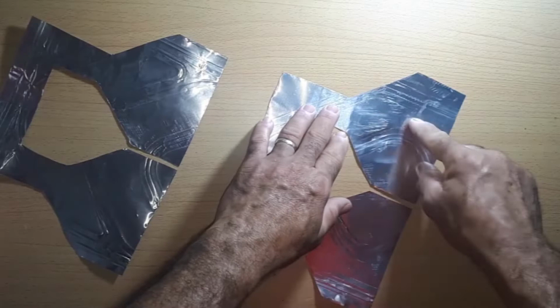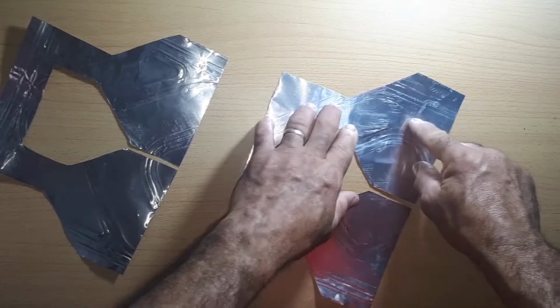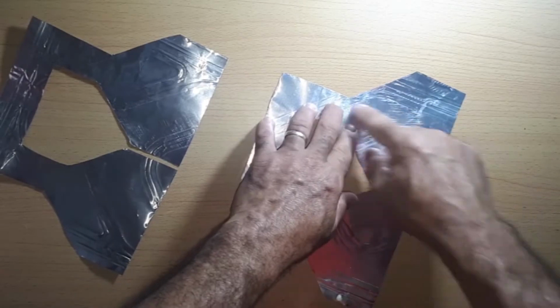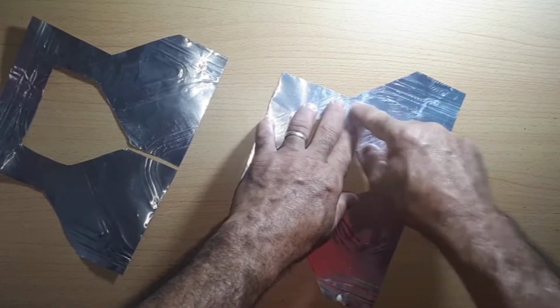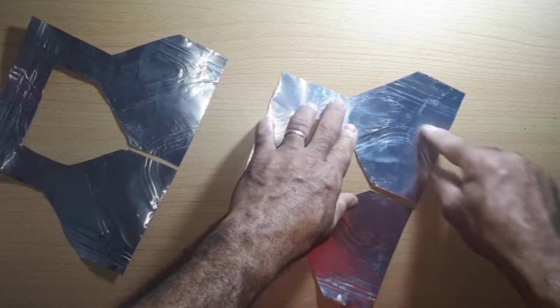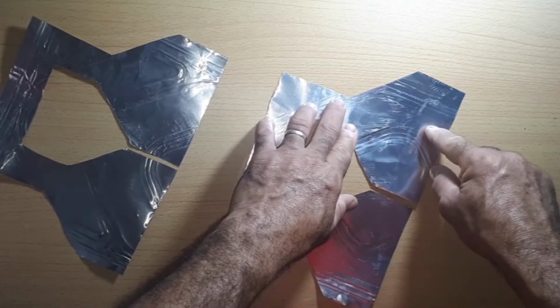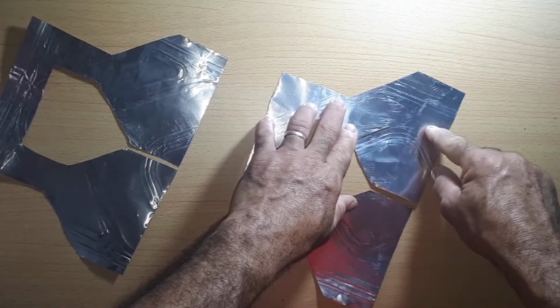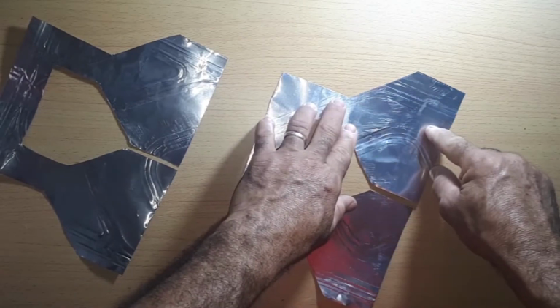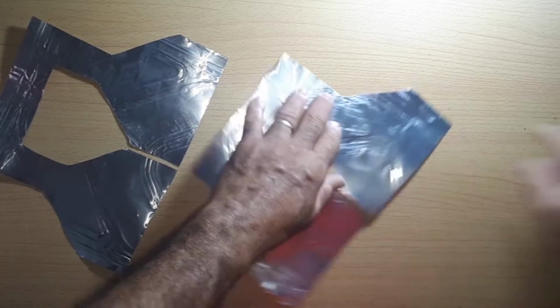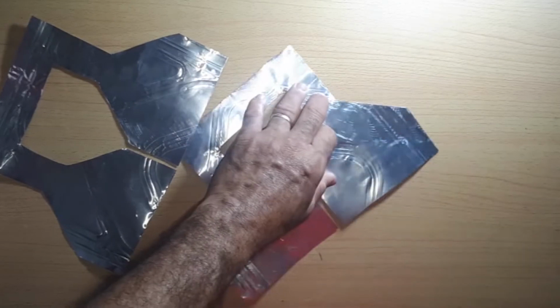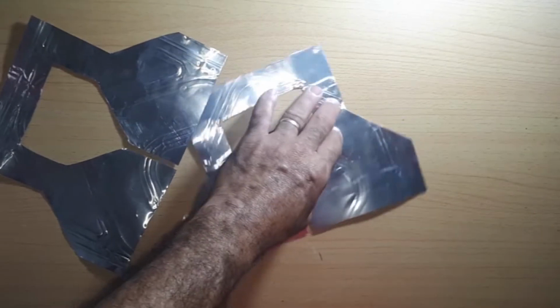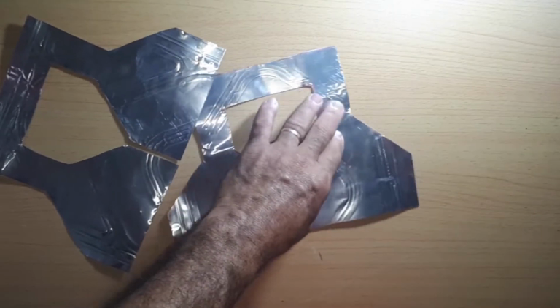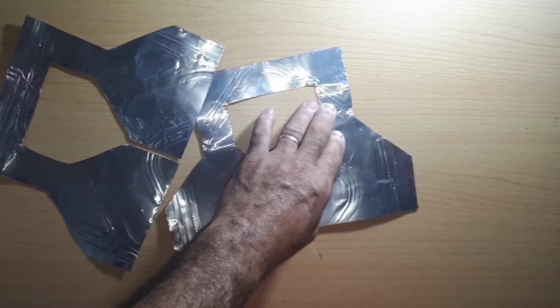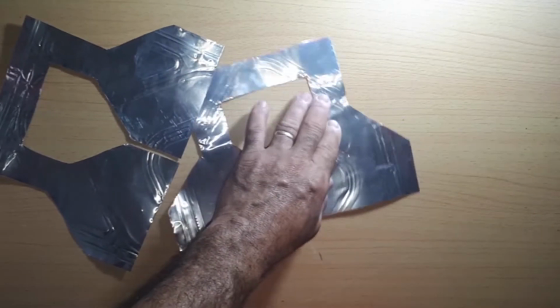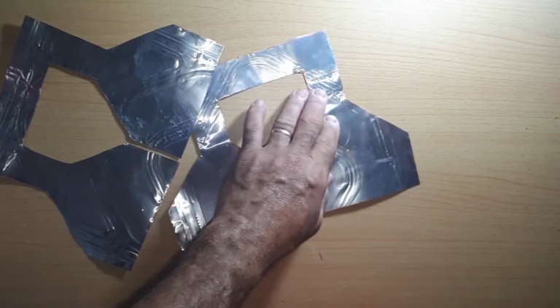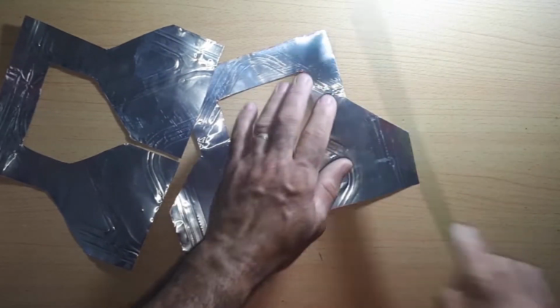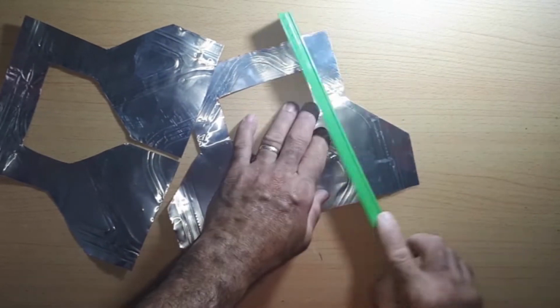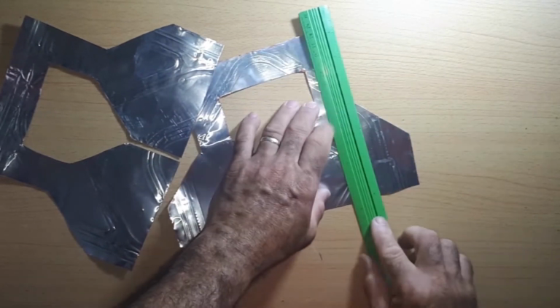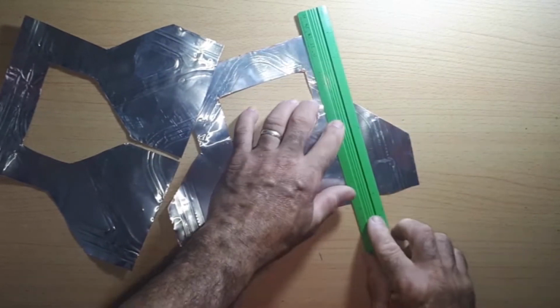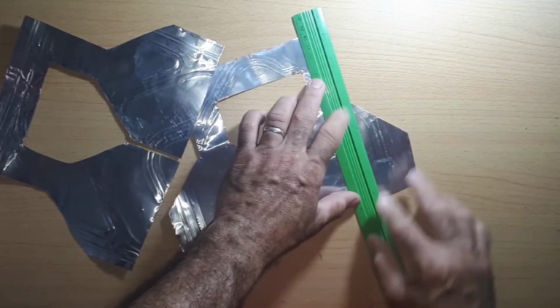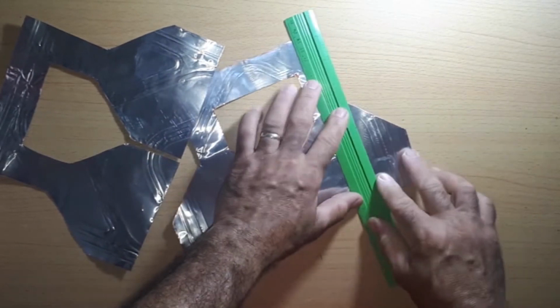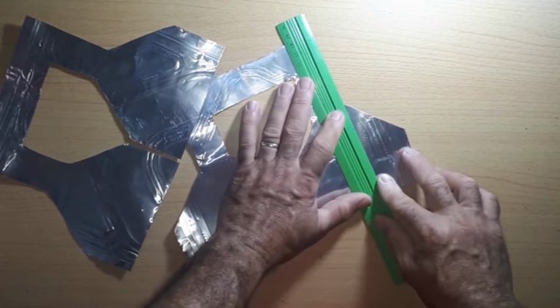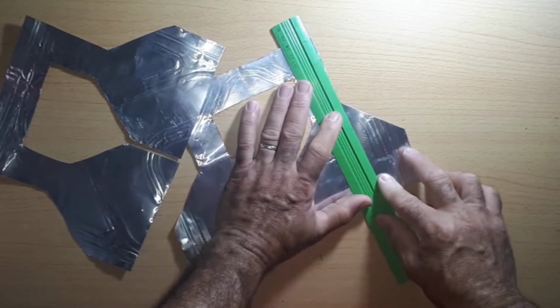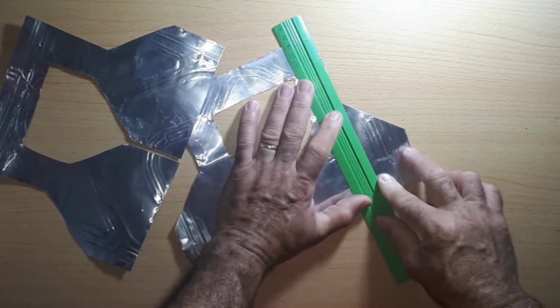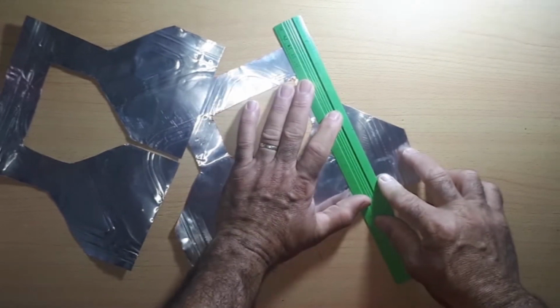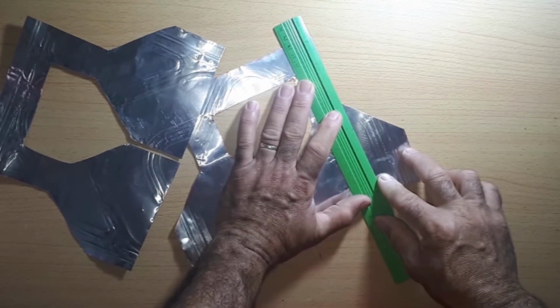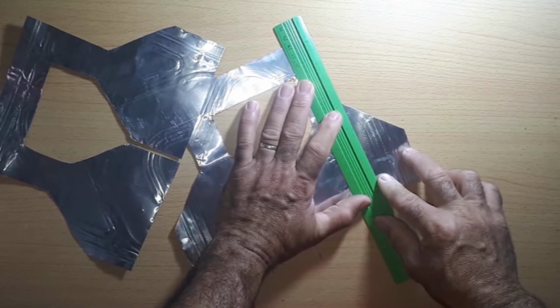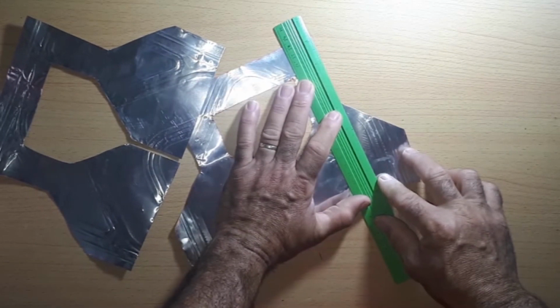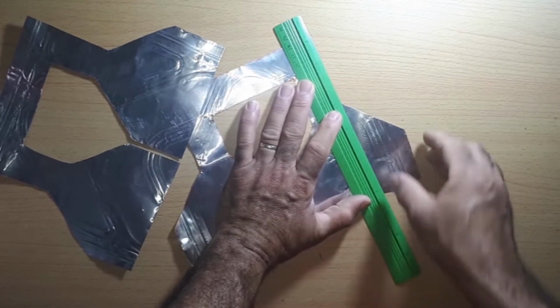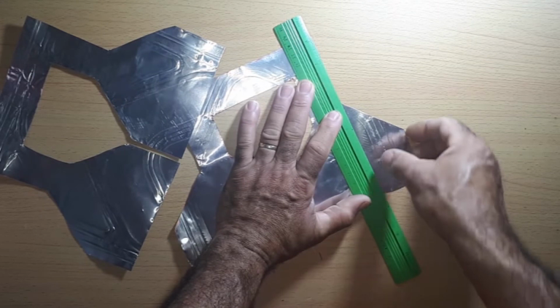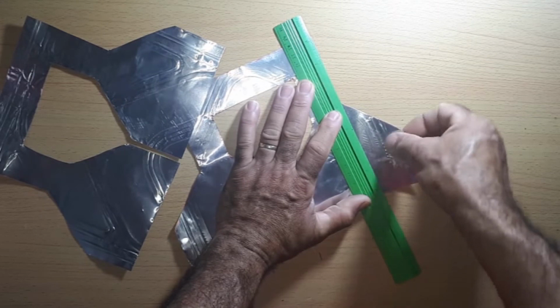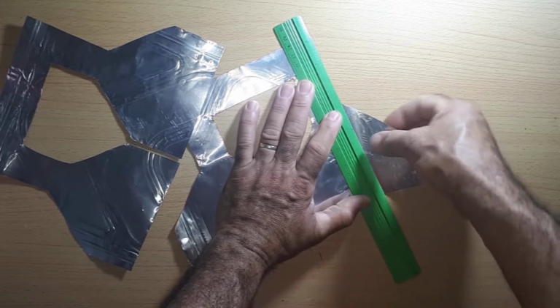You will get two dipoles. With a ruler, you should bend the ends of the dipoles.